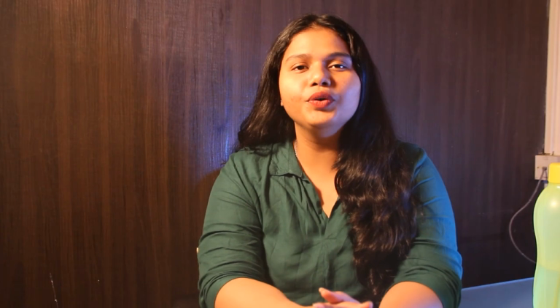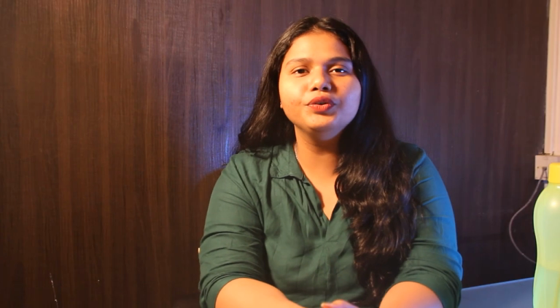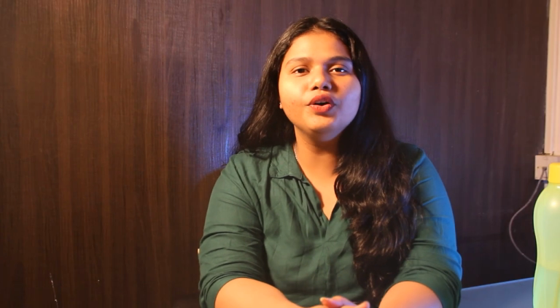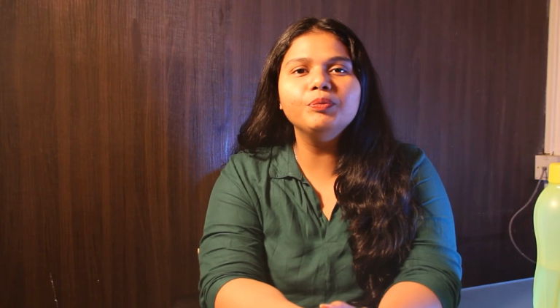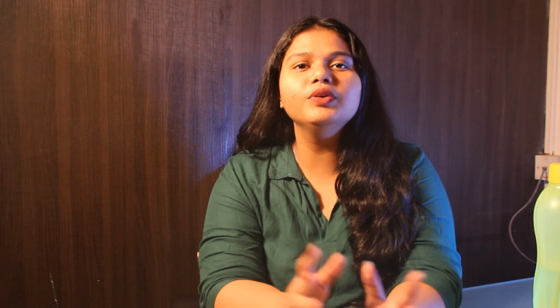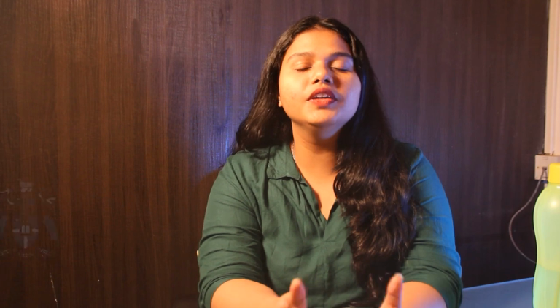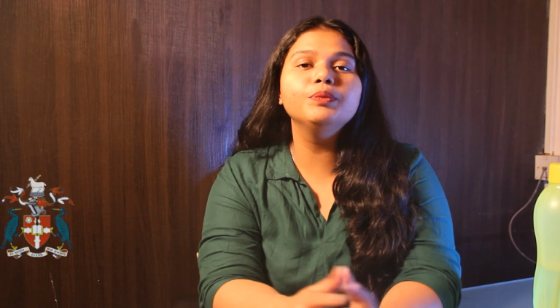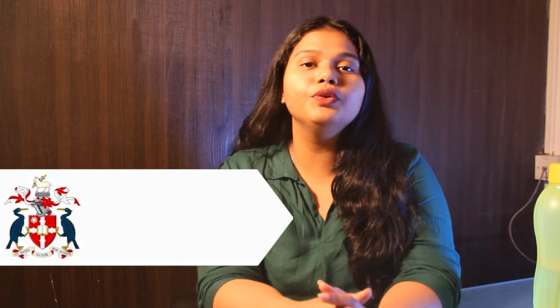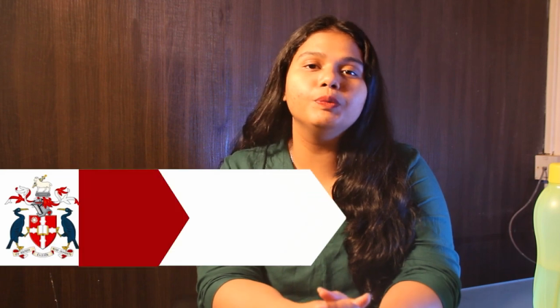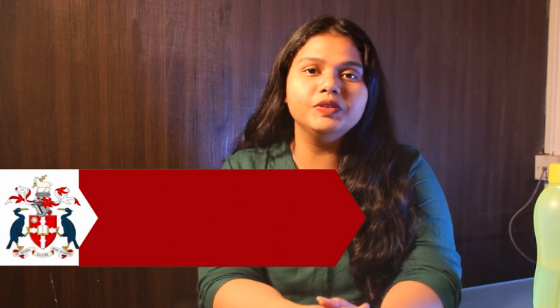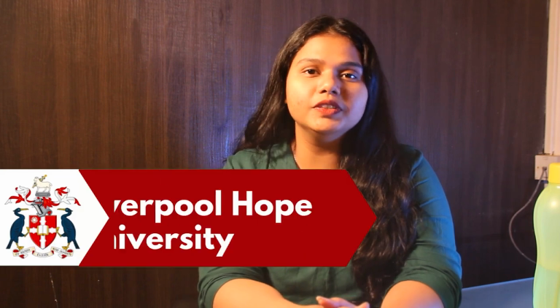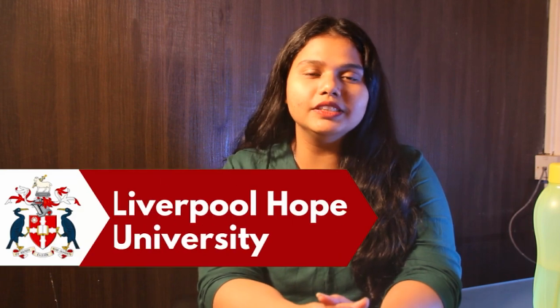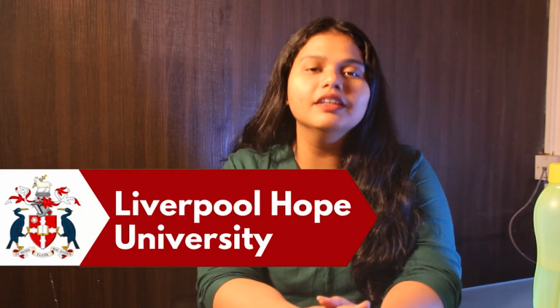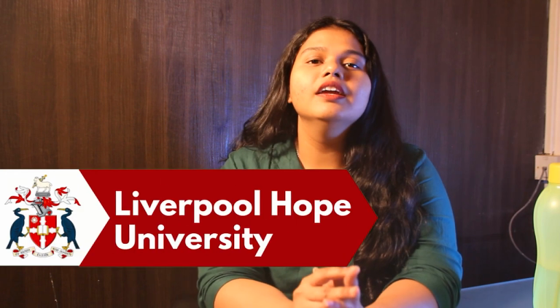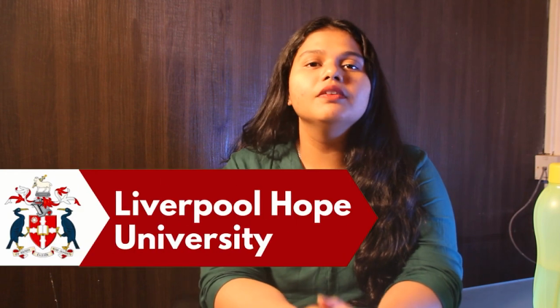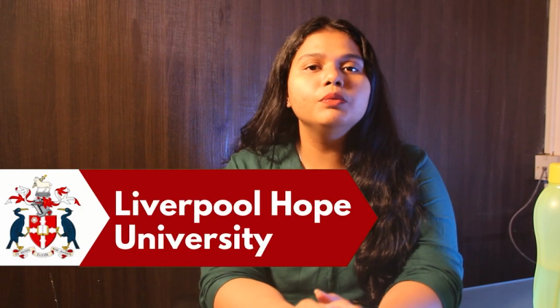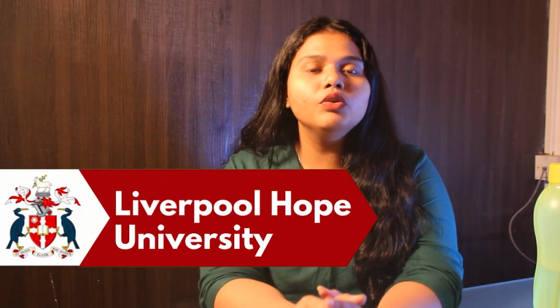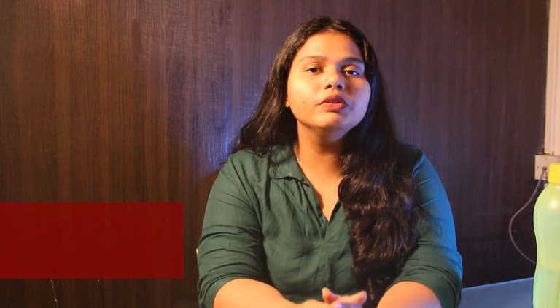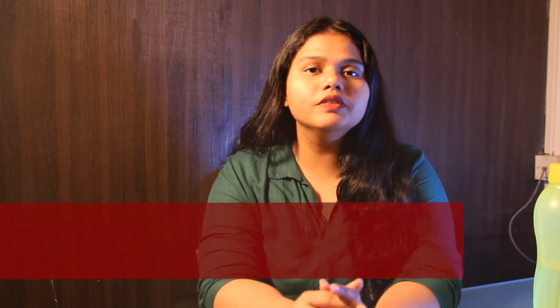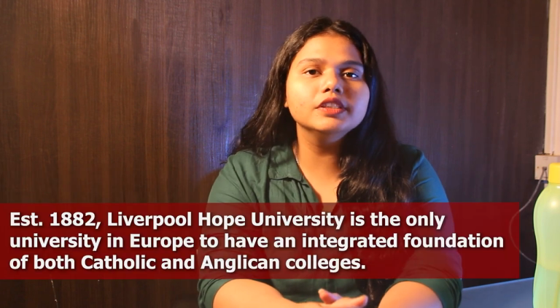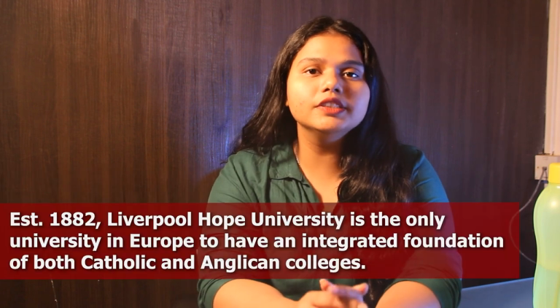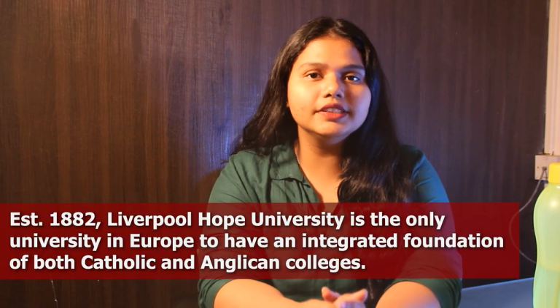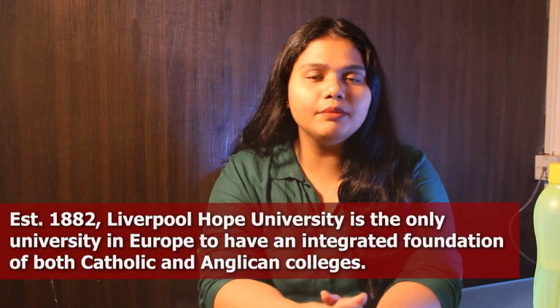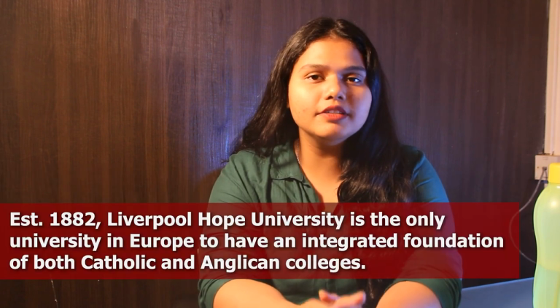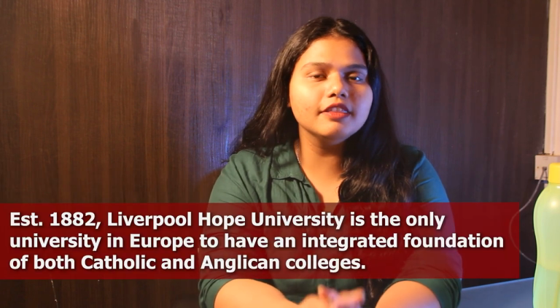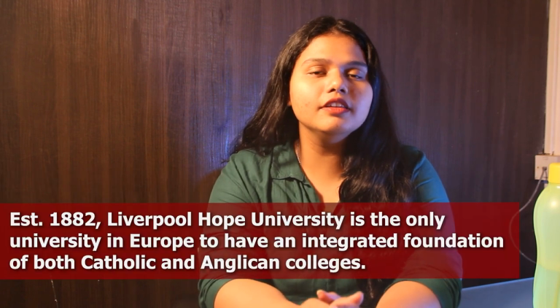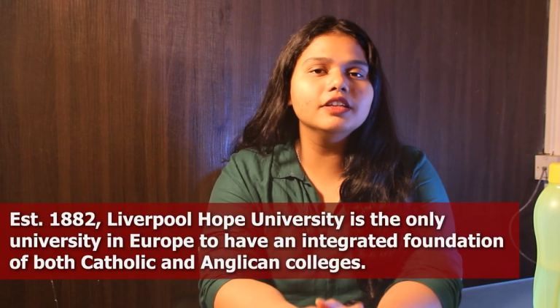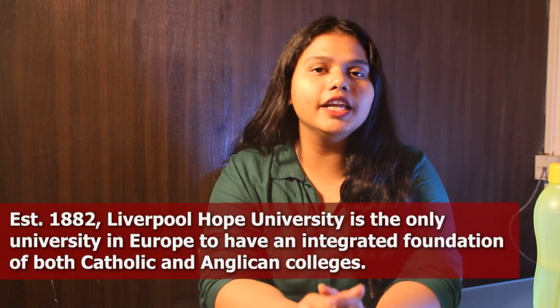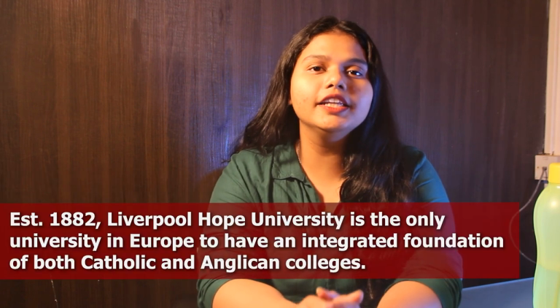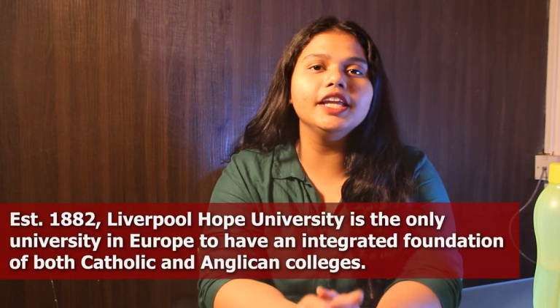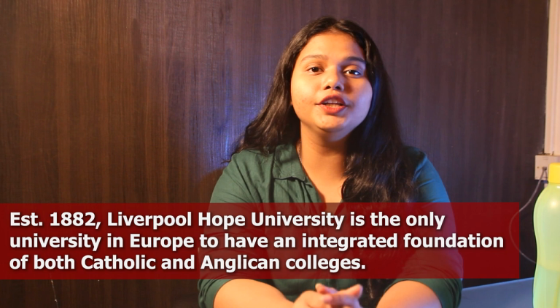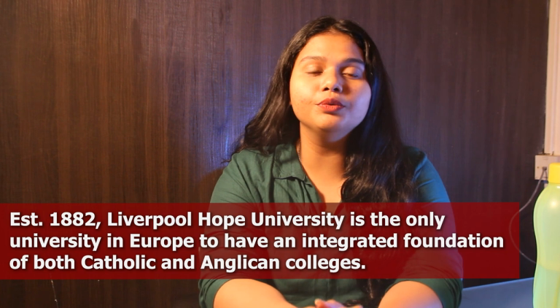We are going to talk about Liverpool Hope University. Liverpool Hope University was established in the year 1882.